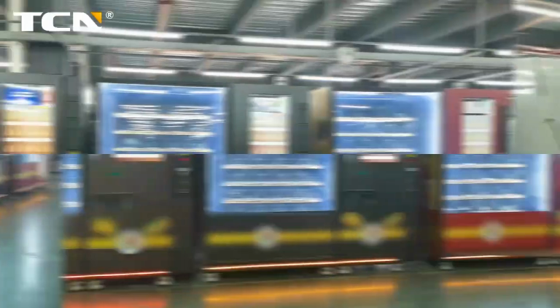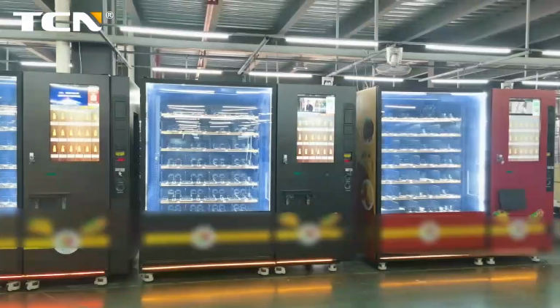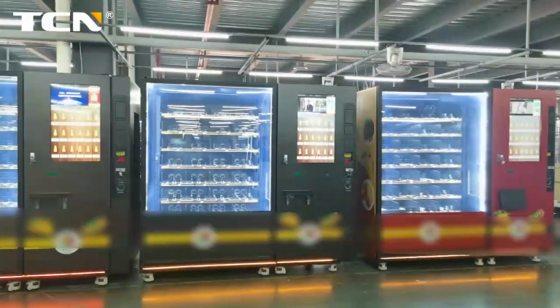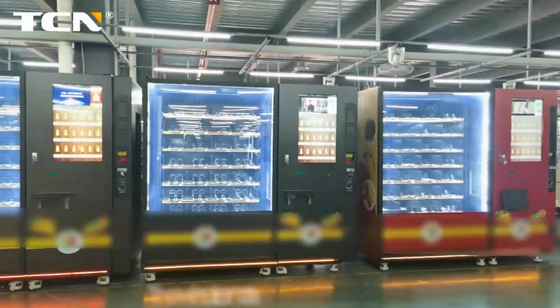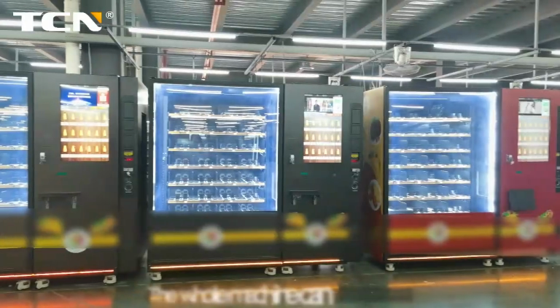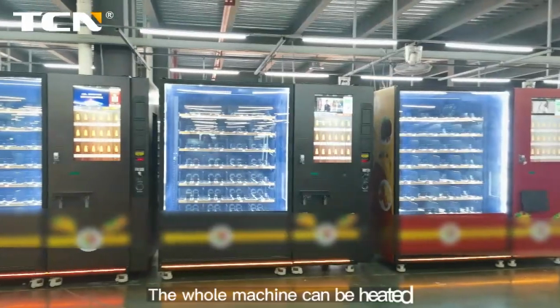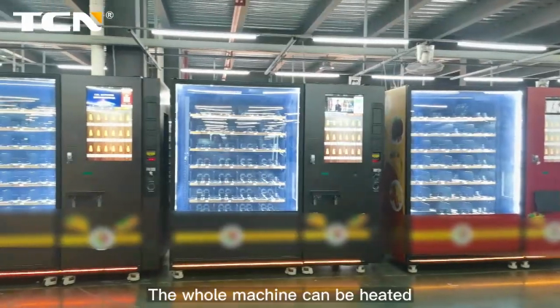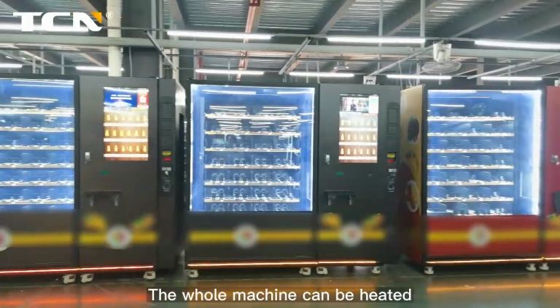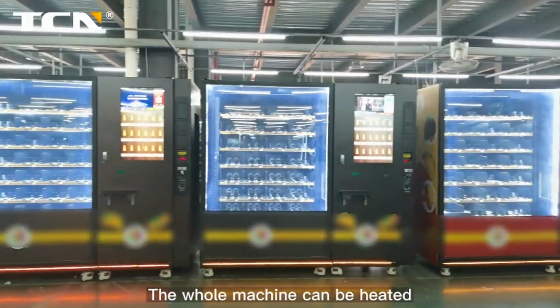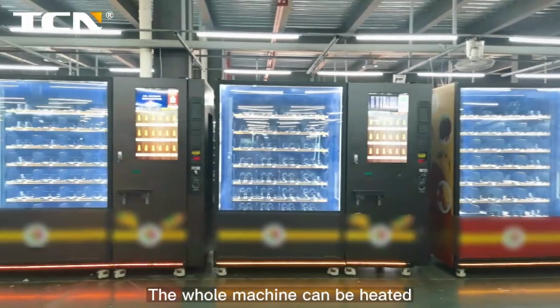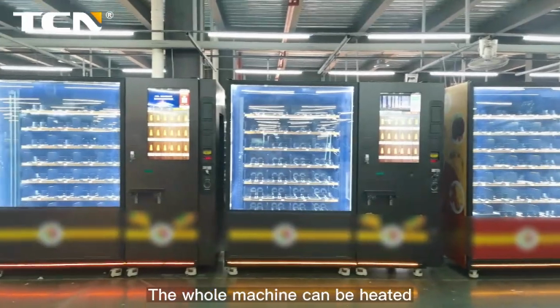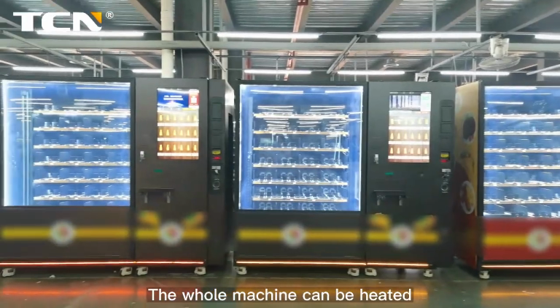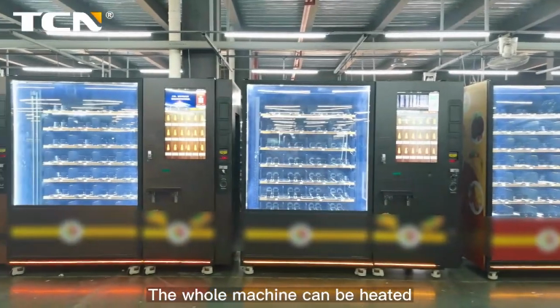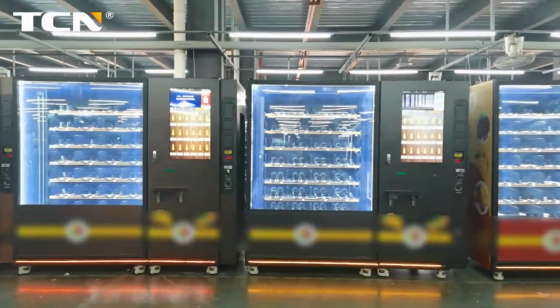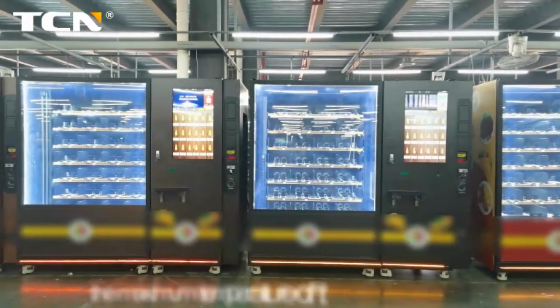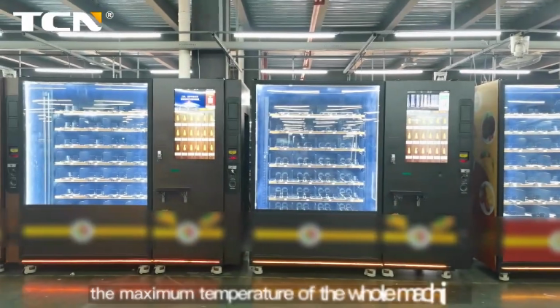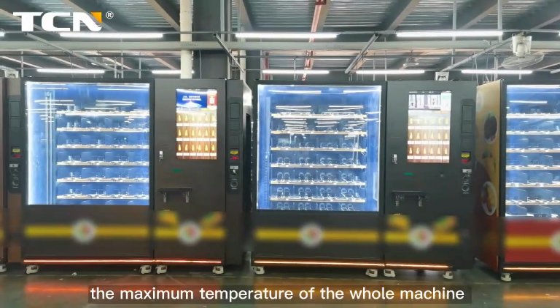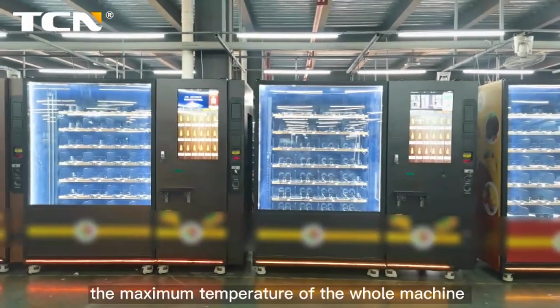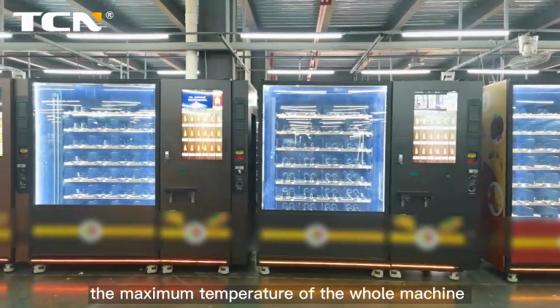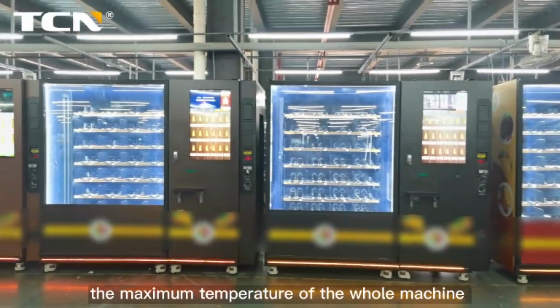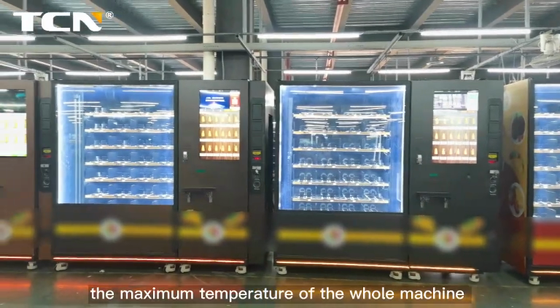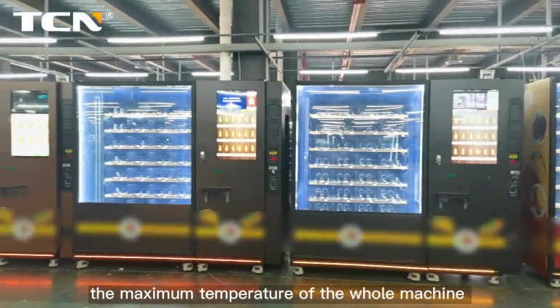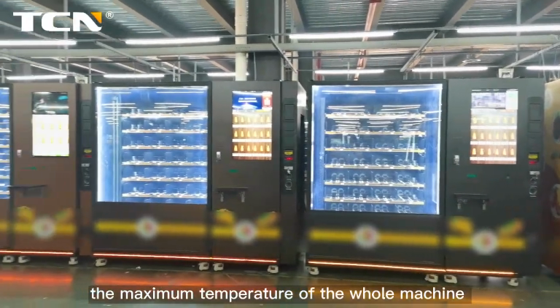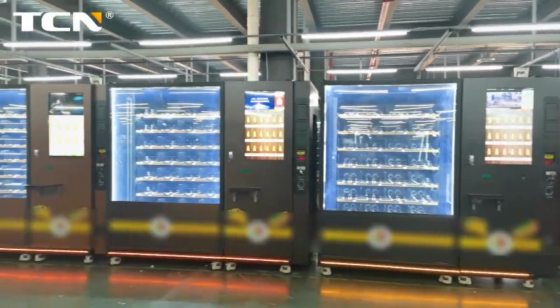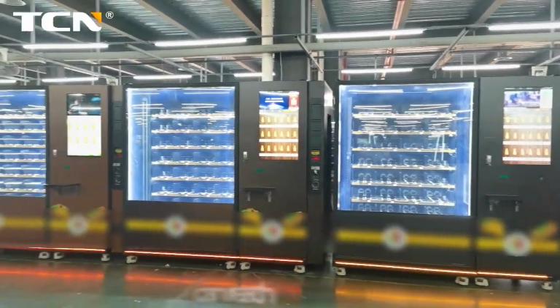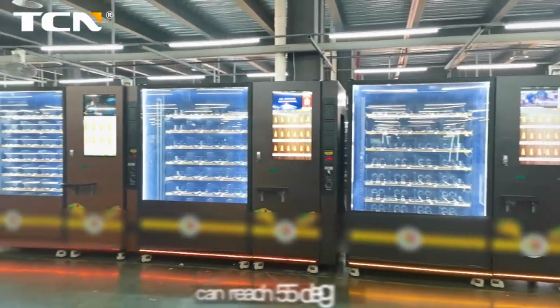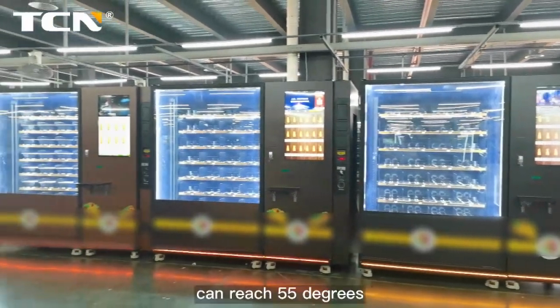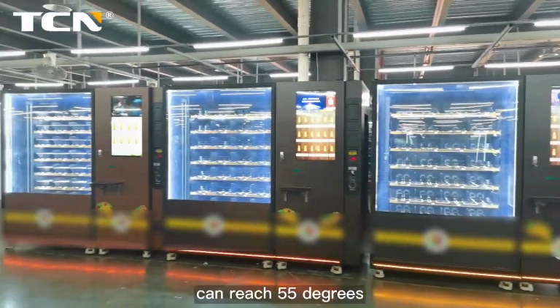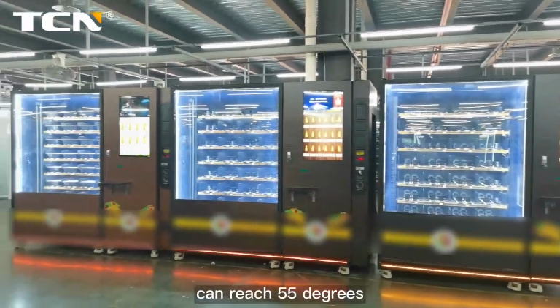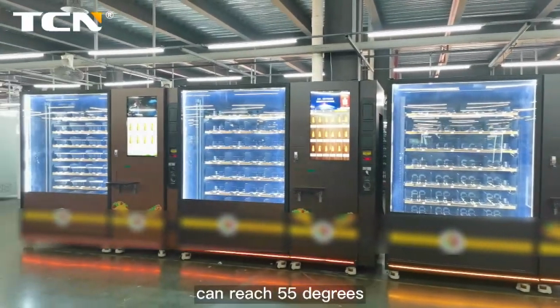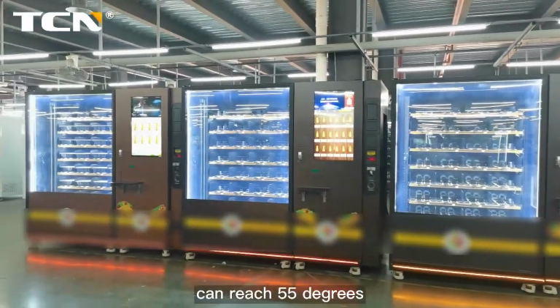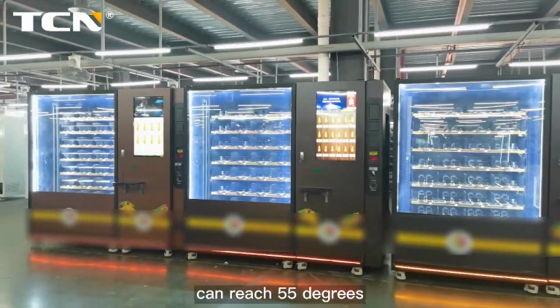The whole machine can be heated. The maximum temperature of the whole machine can reach 55 degrees.